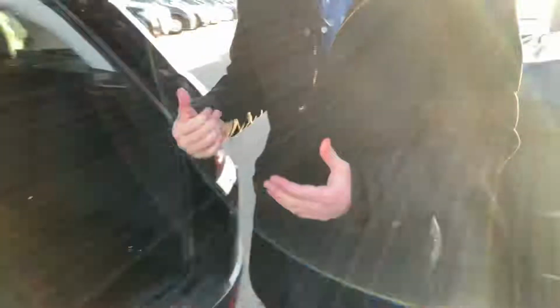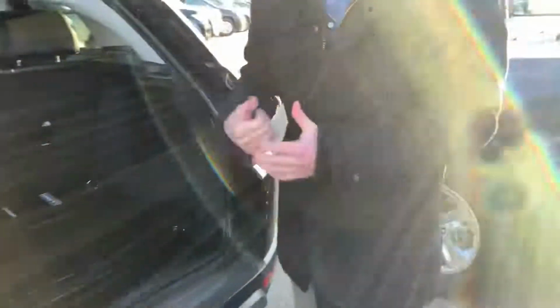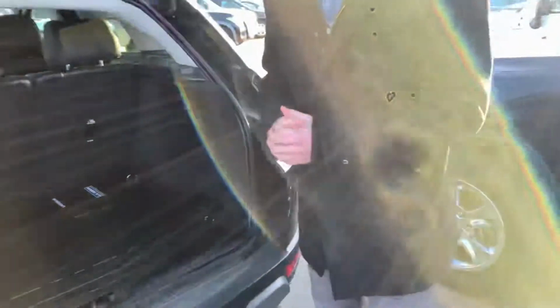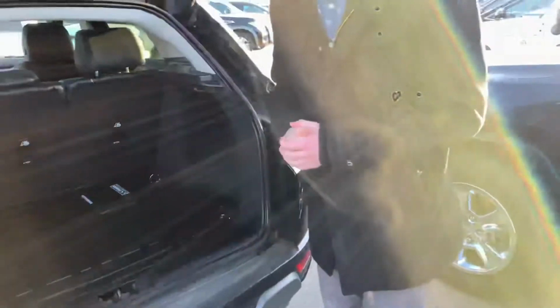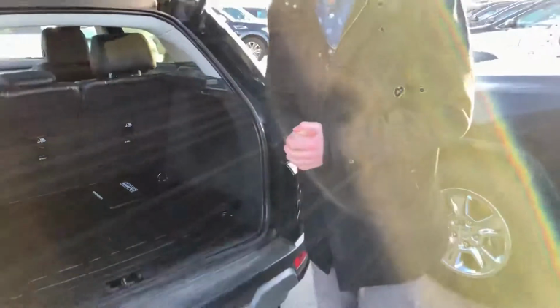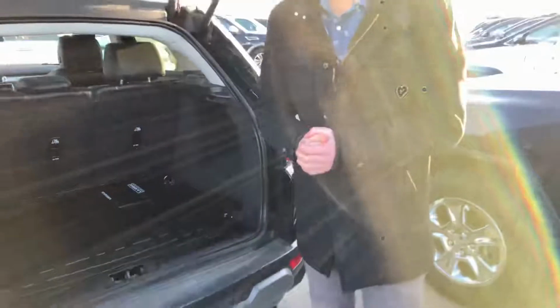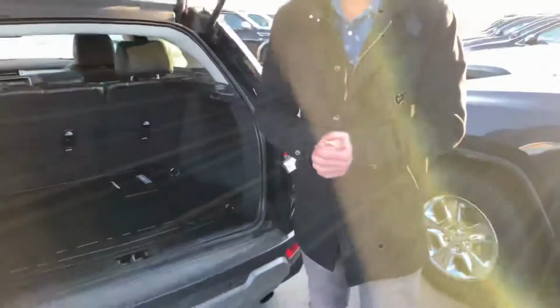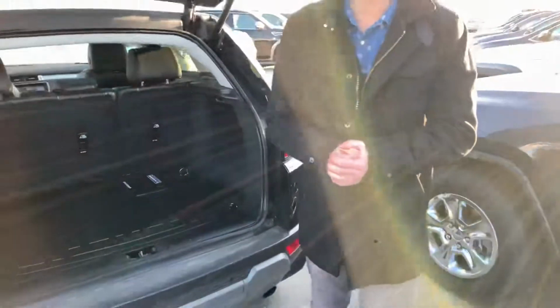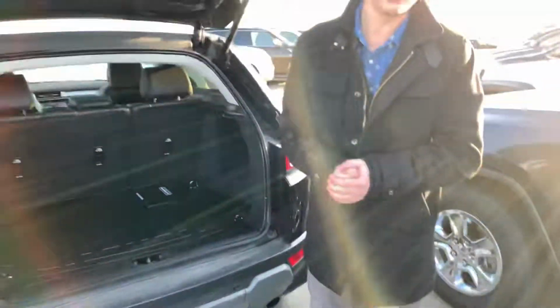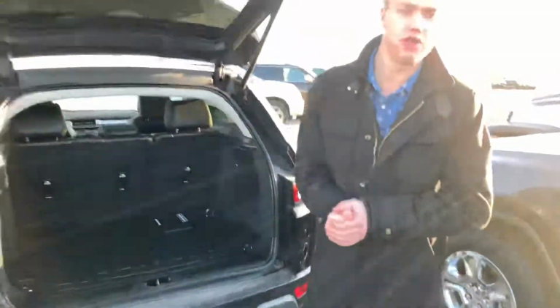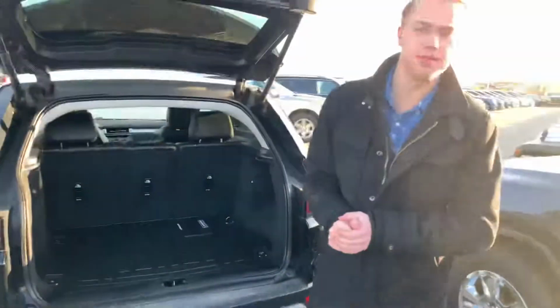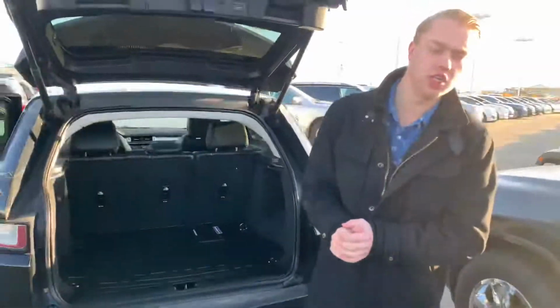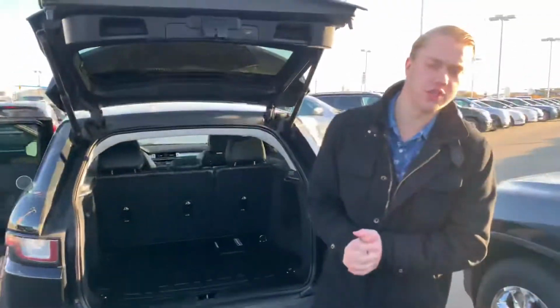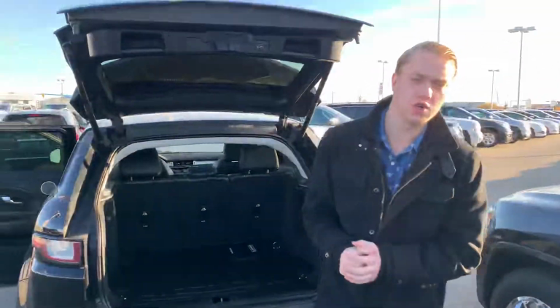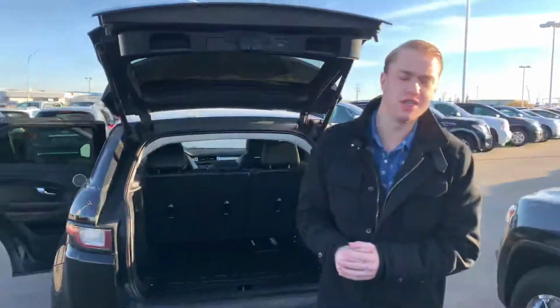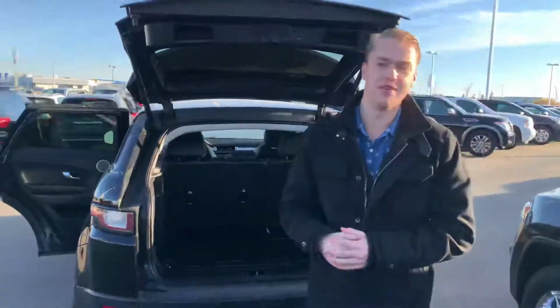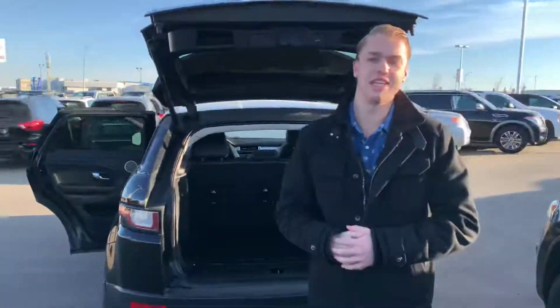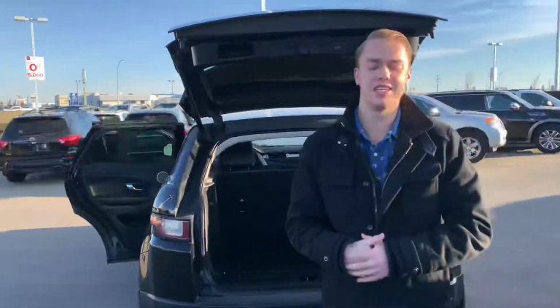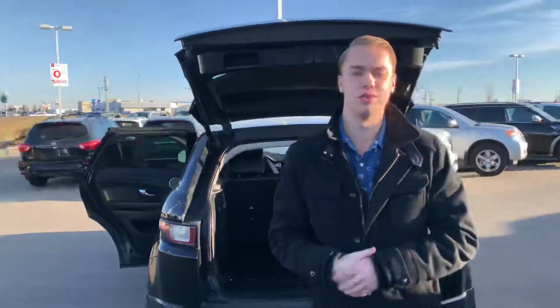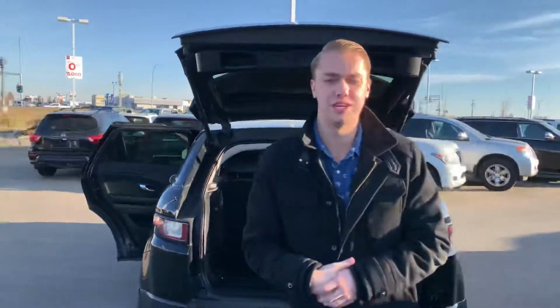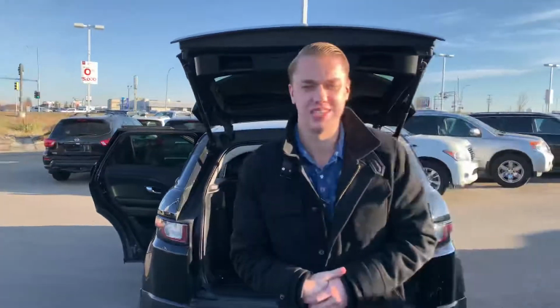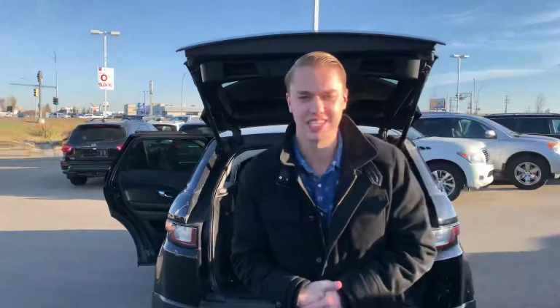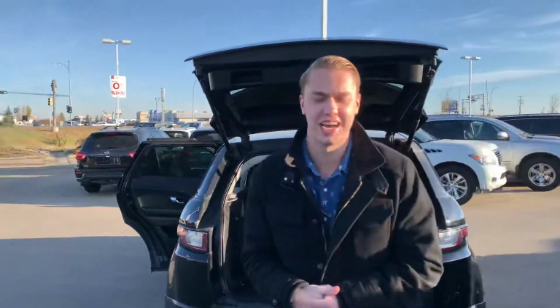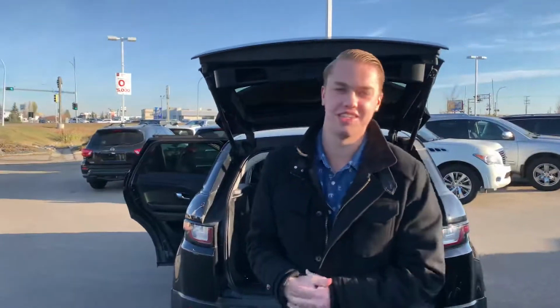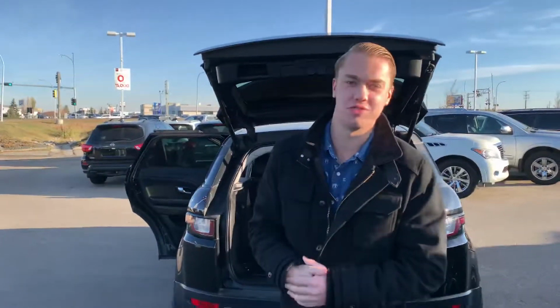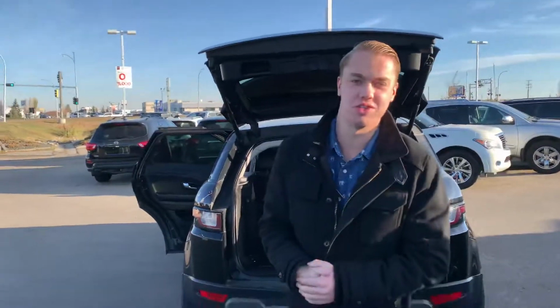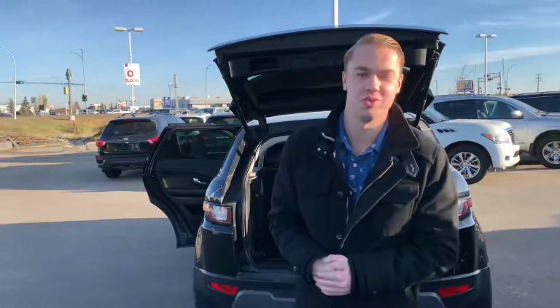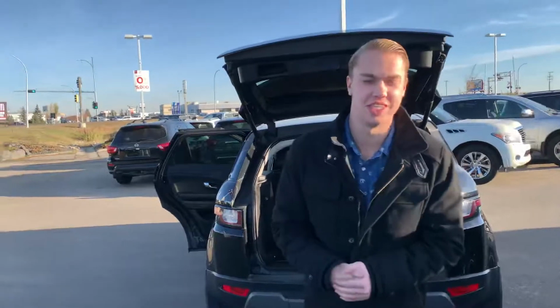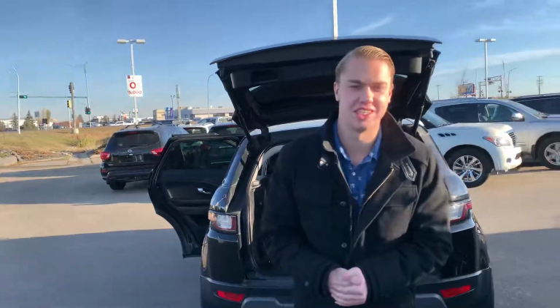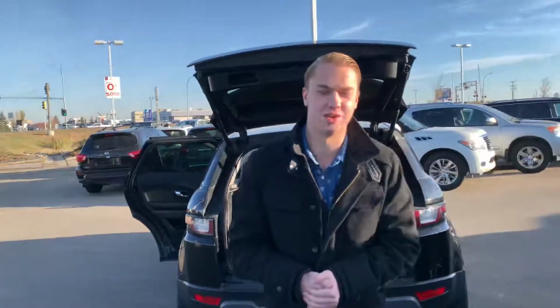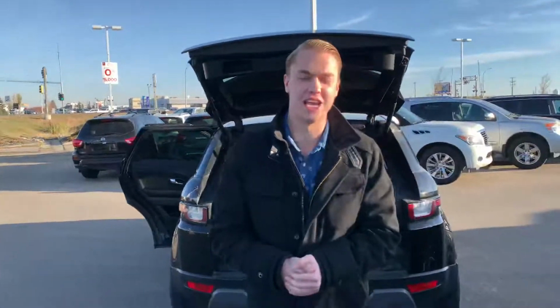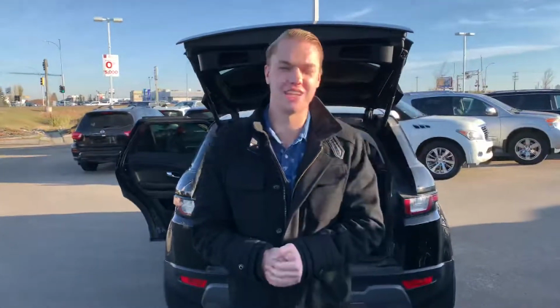So if this is something that interests you, give me a shout at the store: 780-769-0060. Thanks!